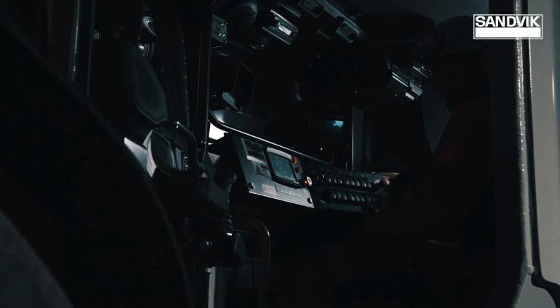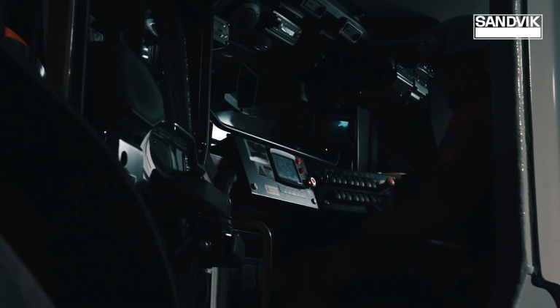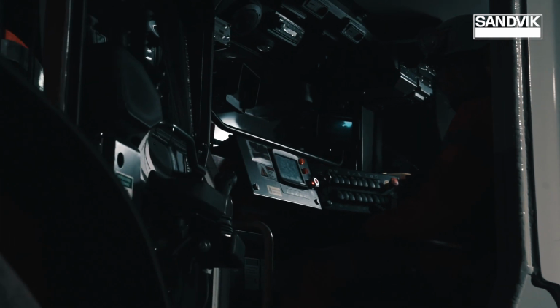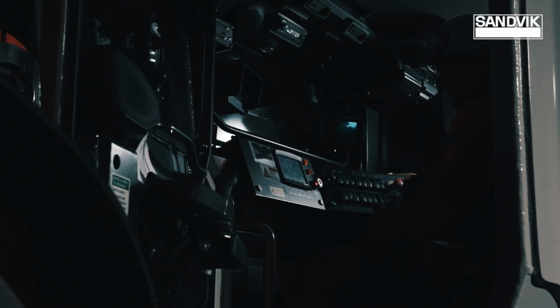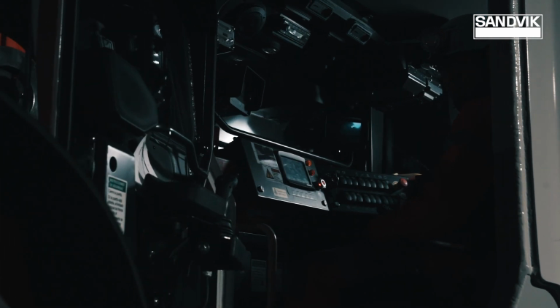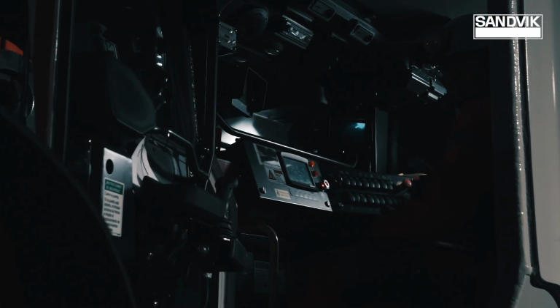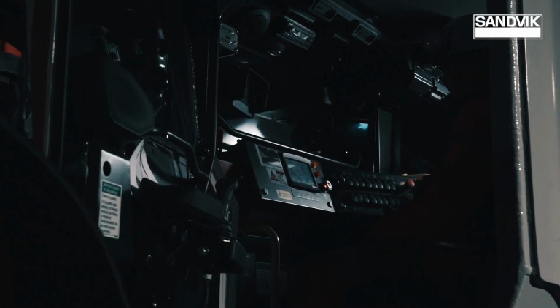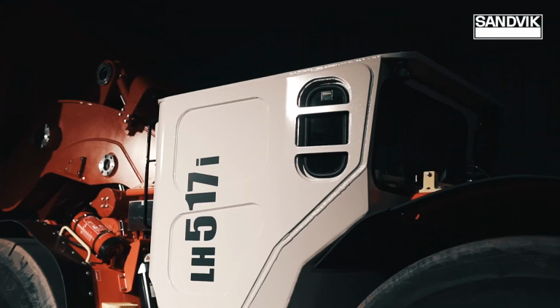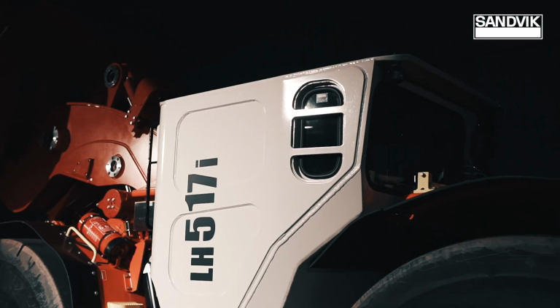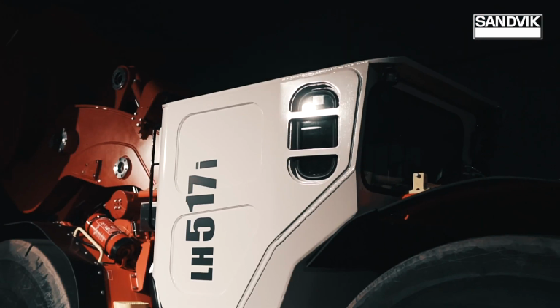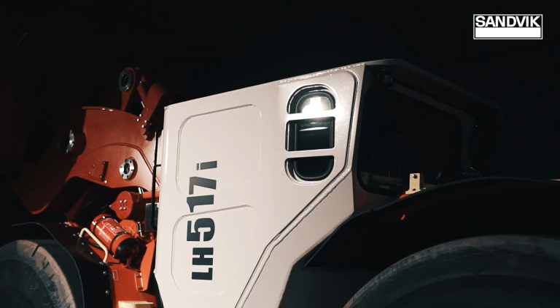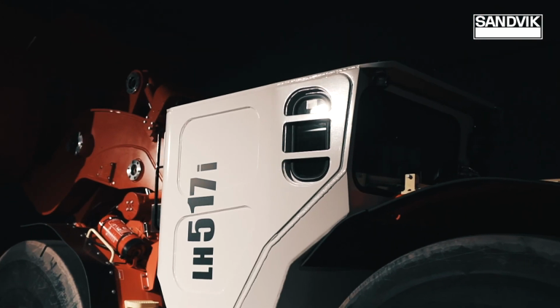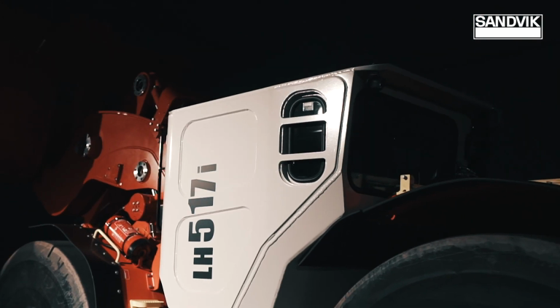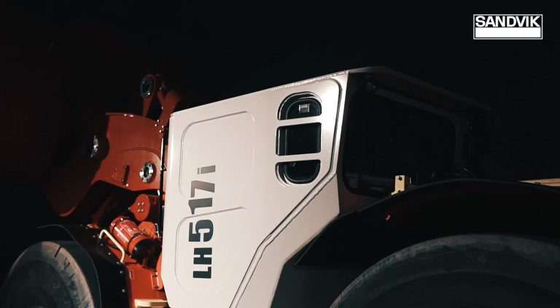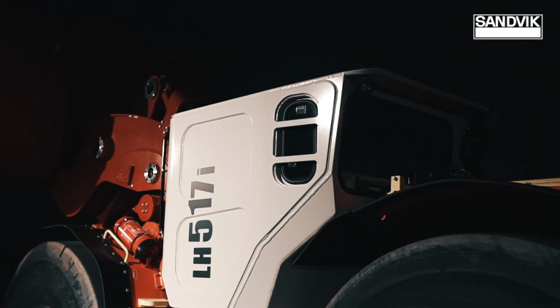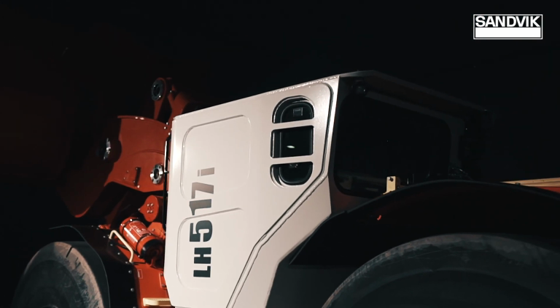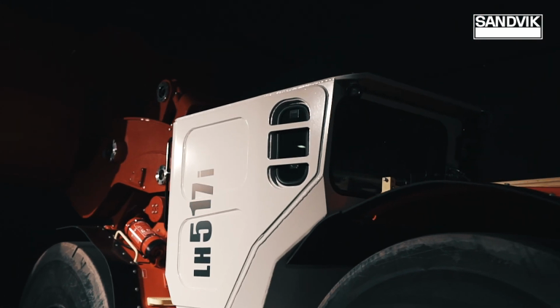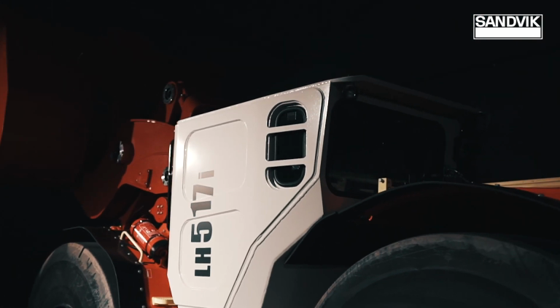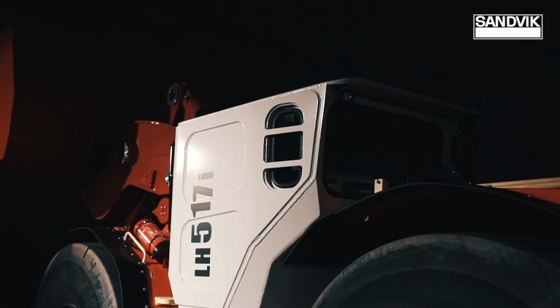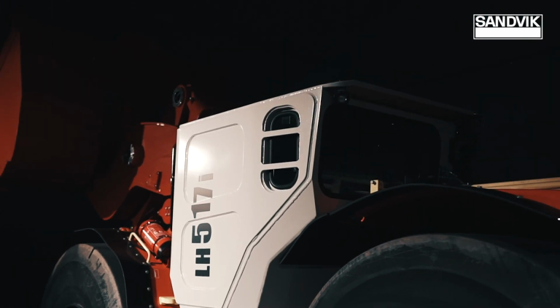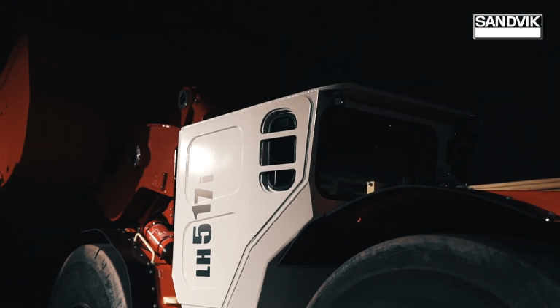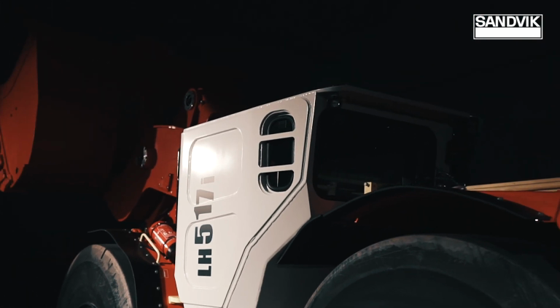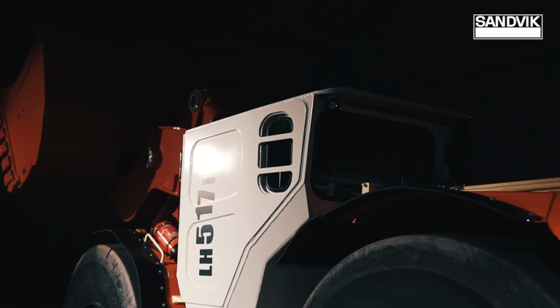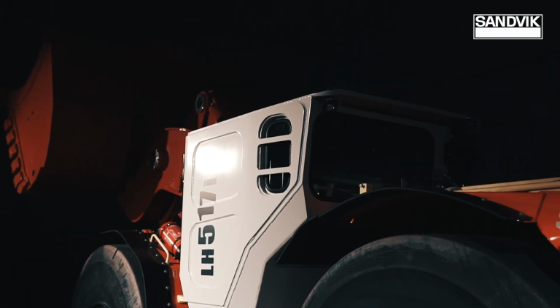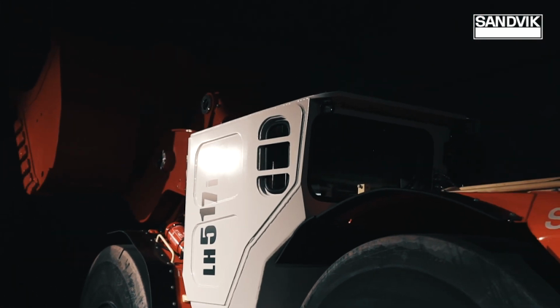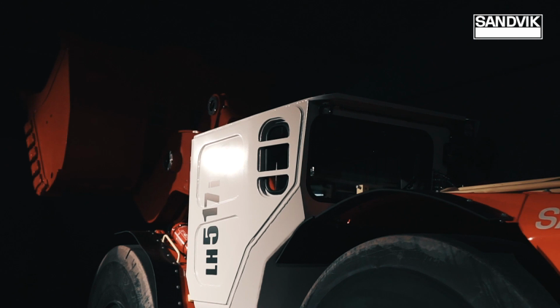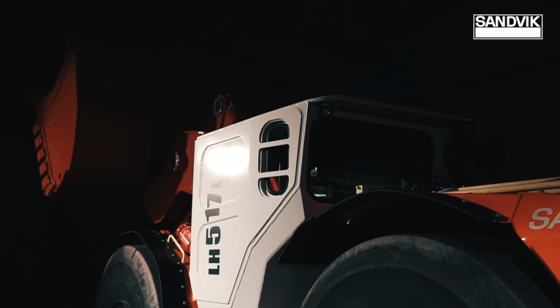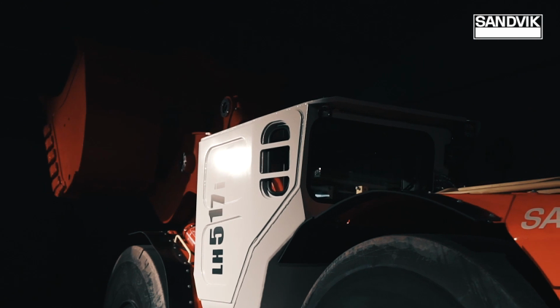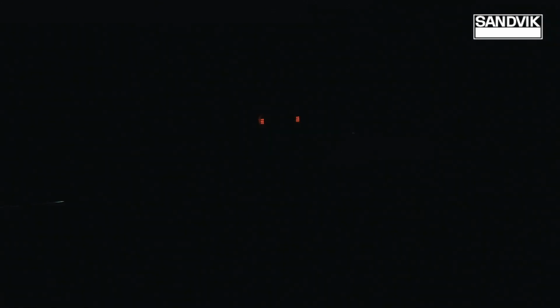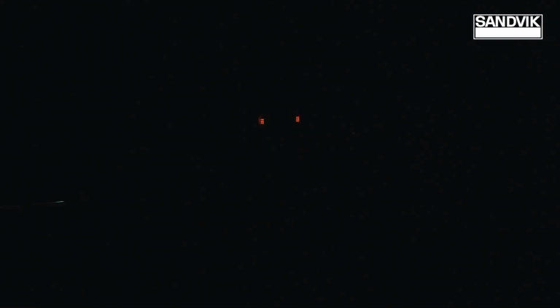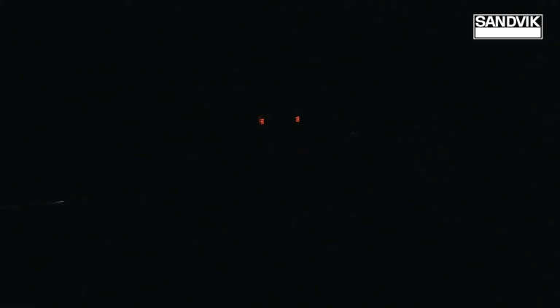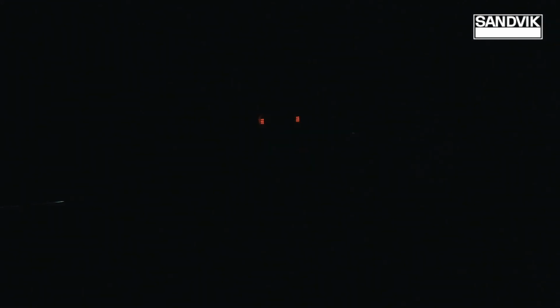It now comes with enhanced visibility thanks to extra windows and high-powered LED lights.